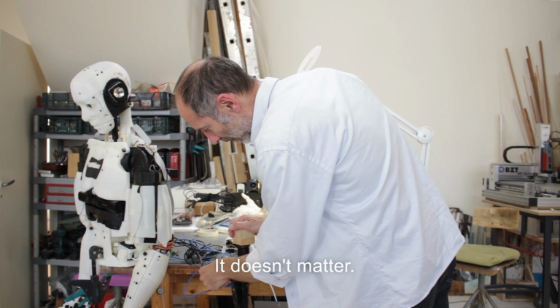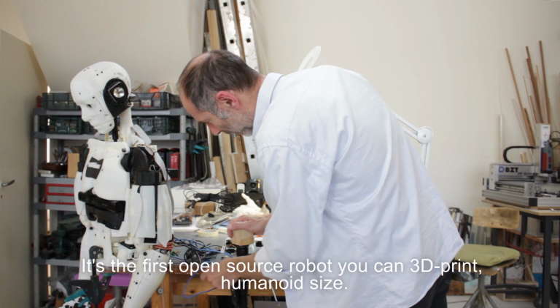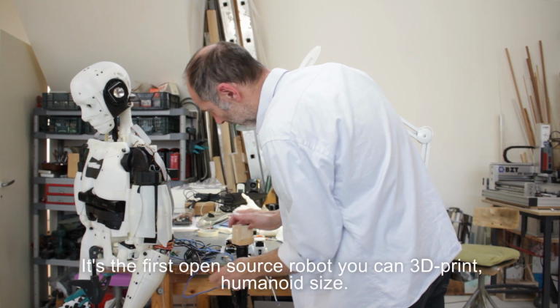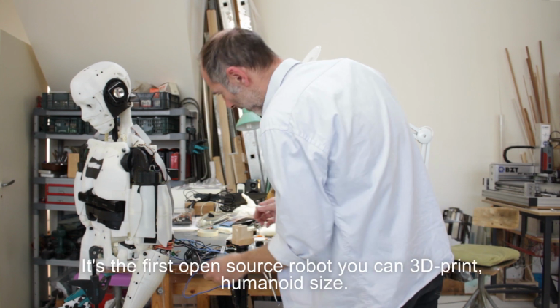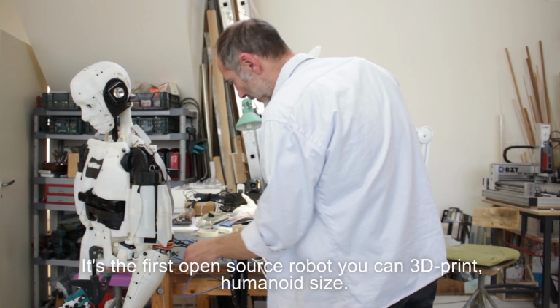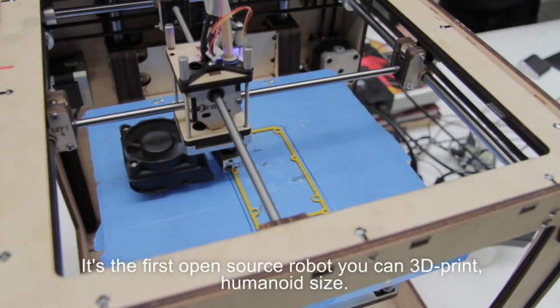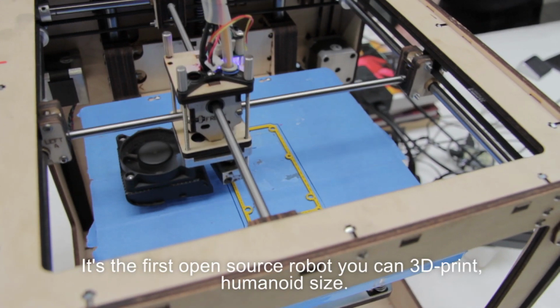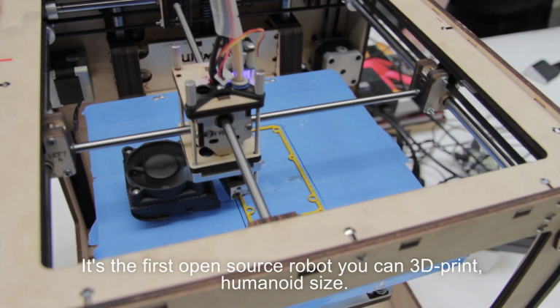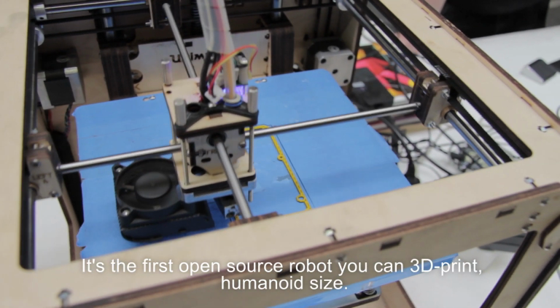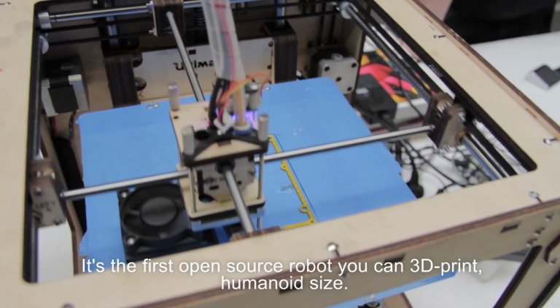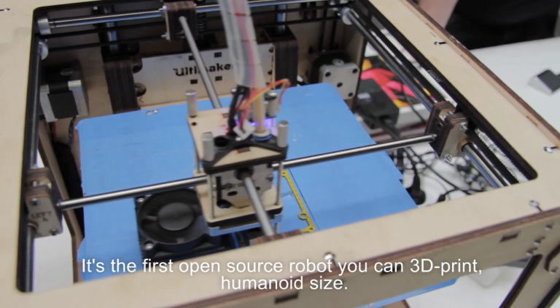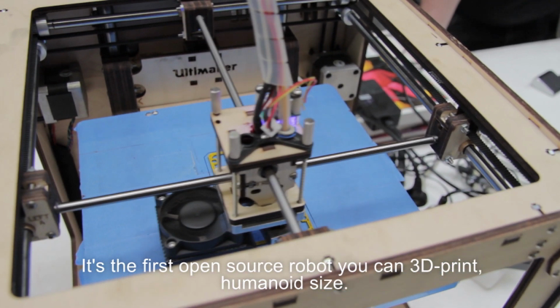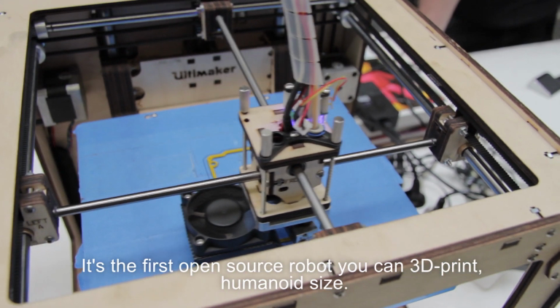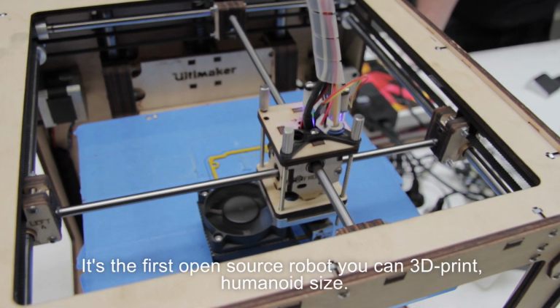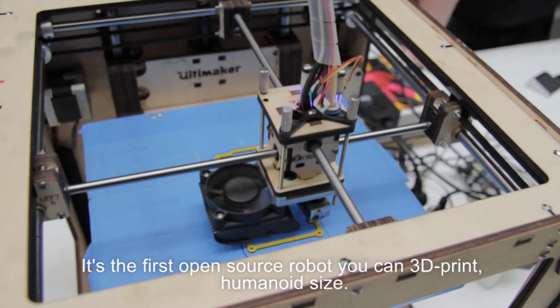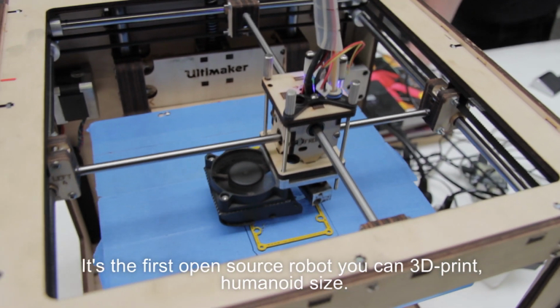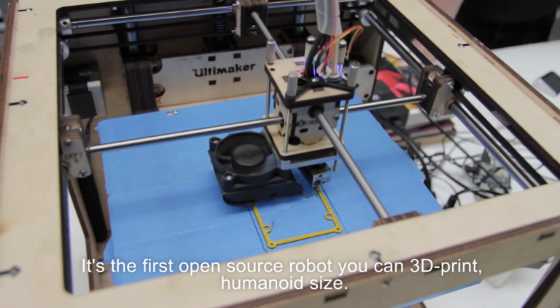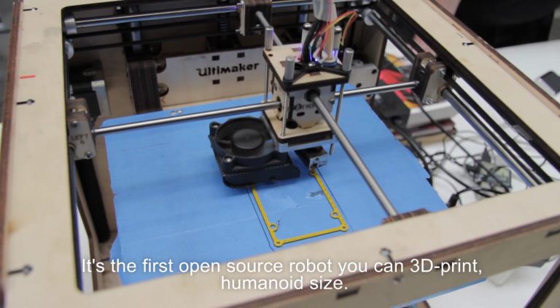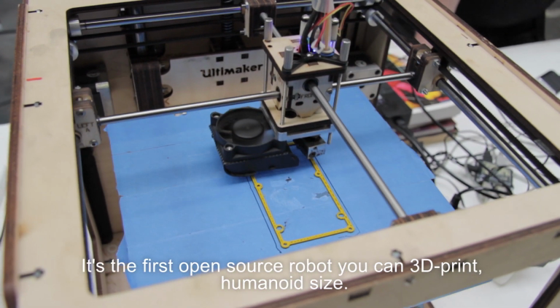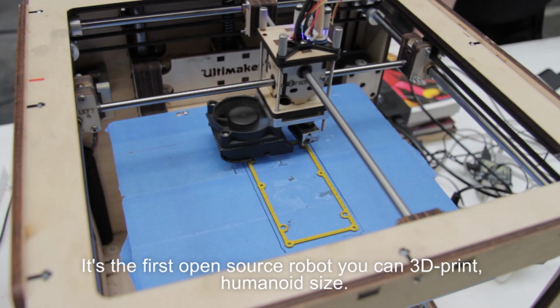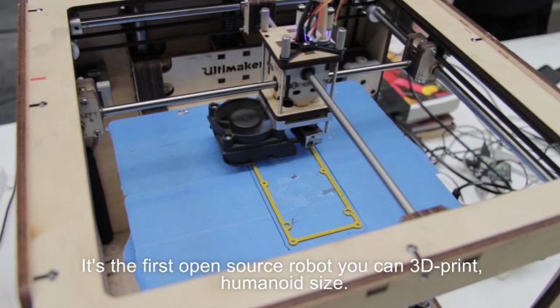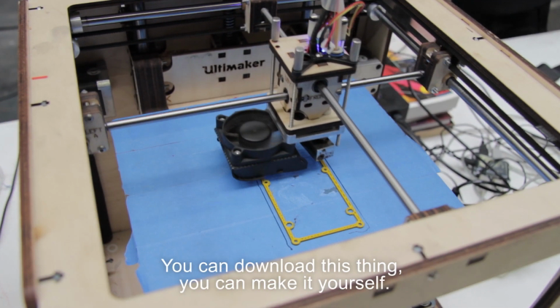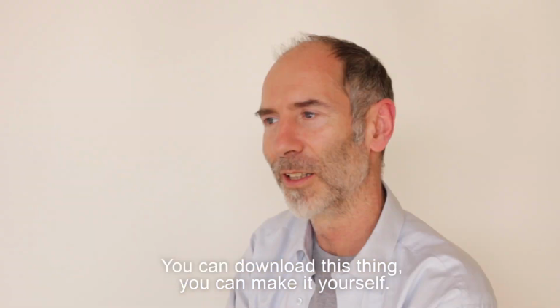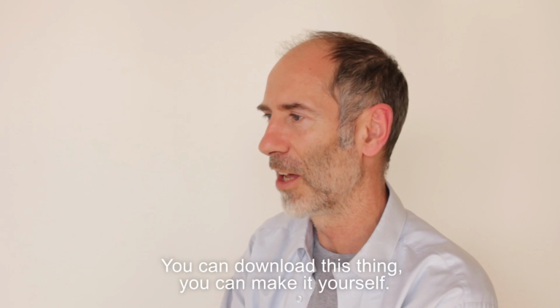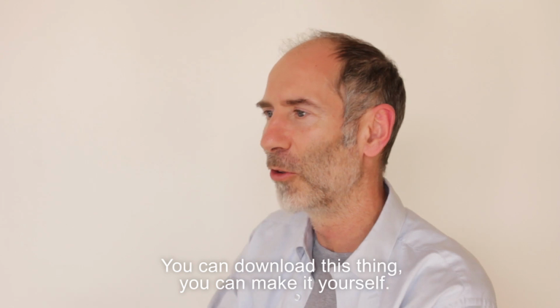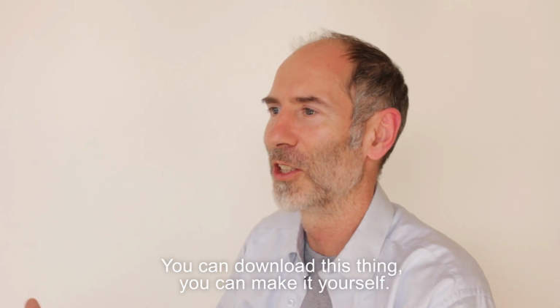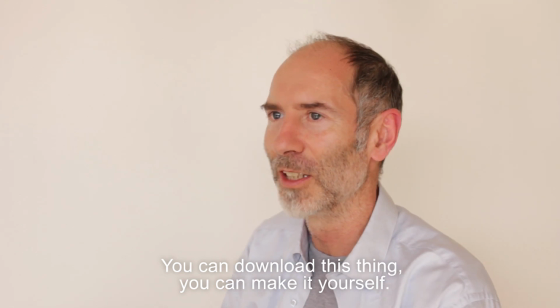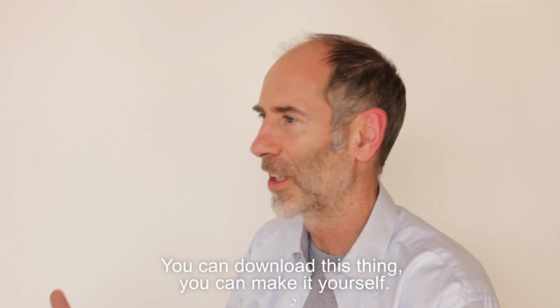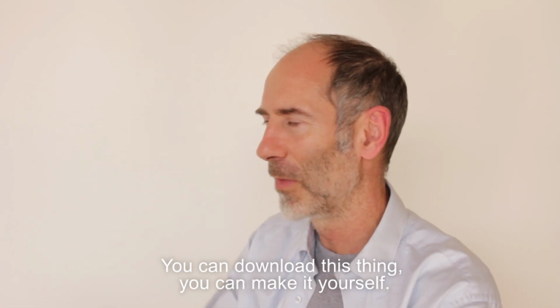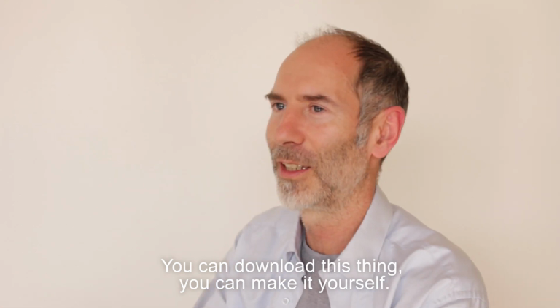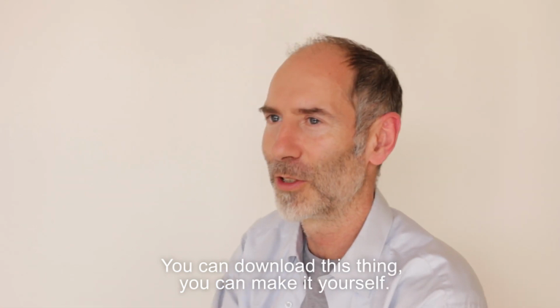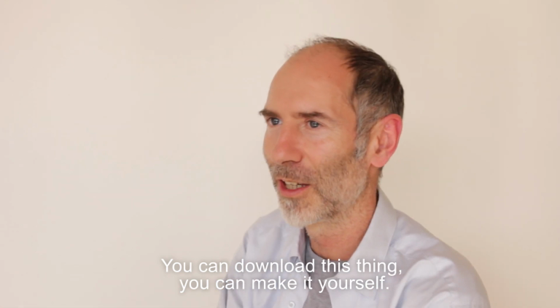It's the first open source robot you can 3D print, humanoid type of size. You can download this thing and you can make it yourself.